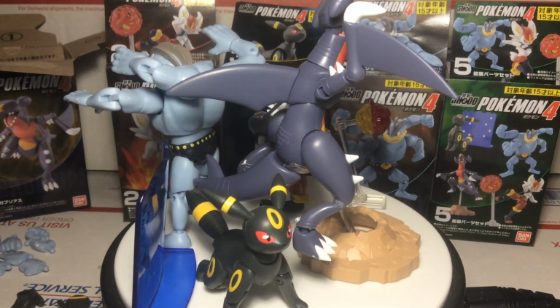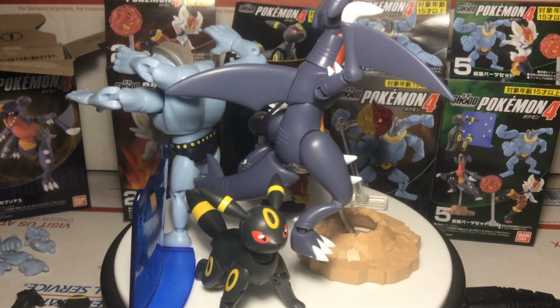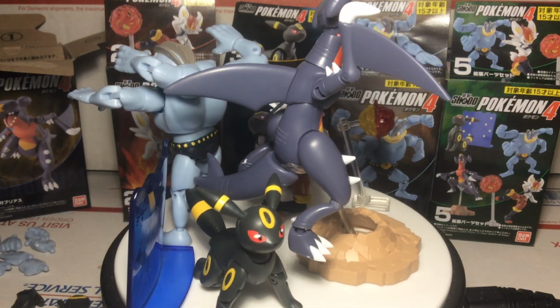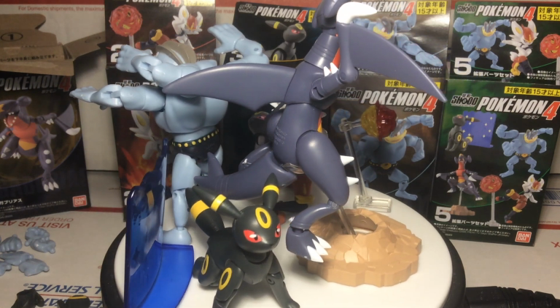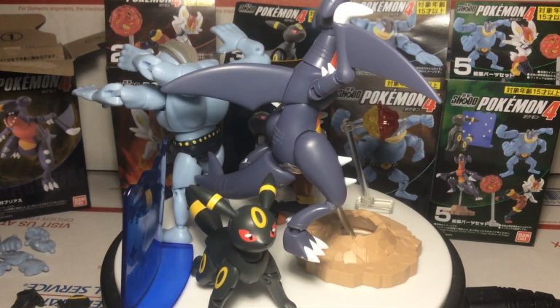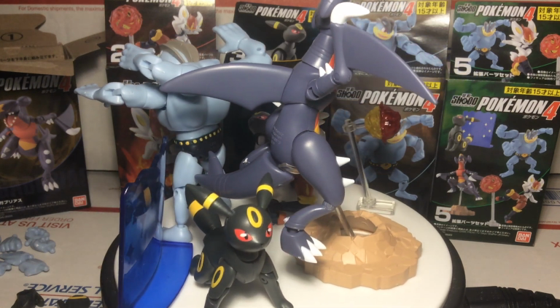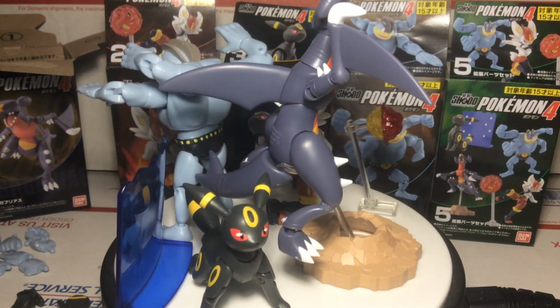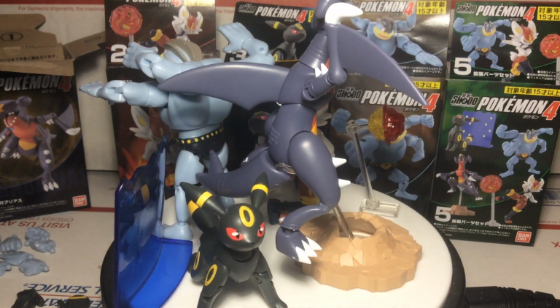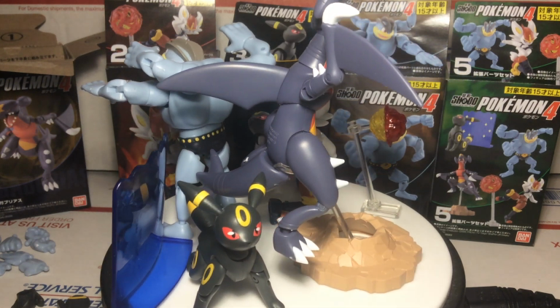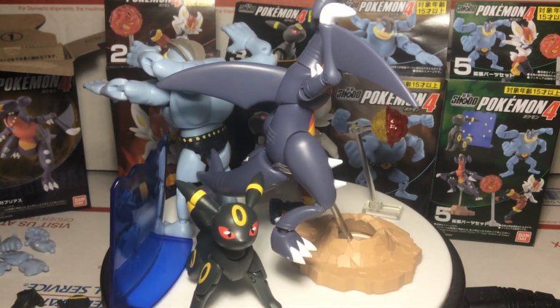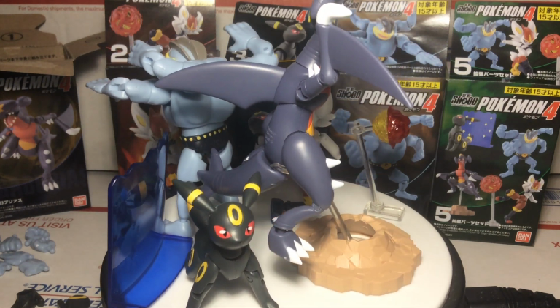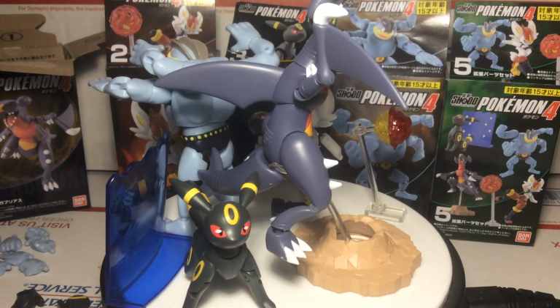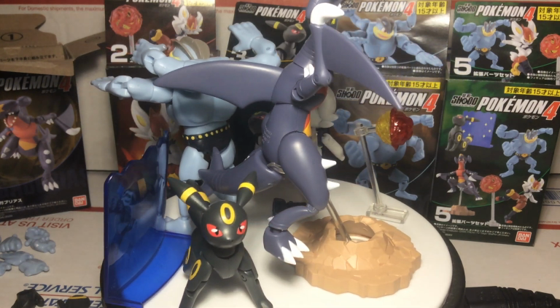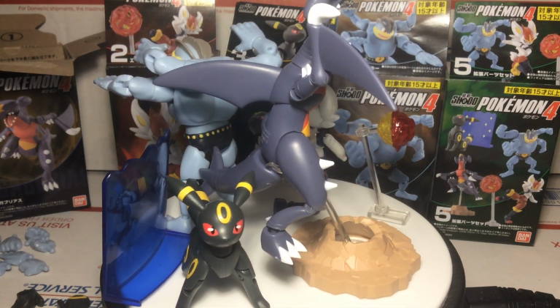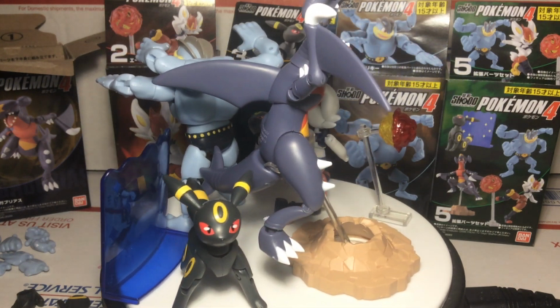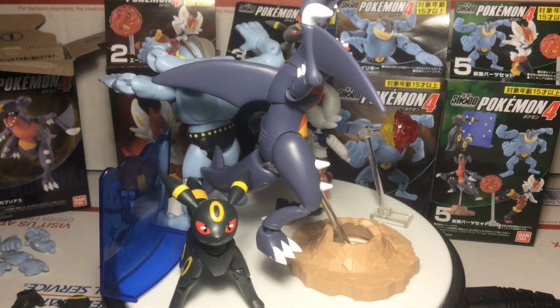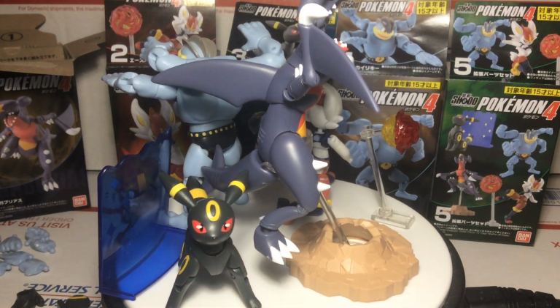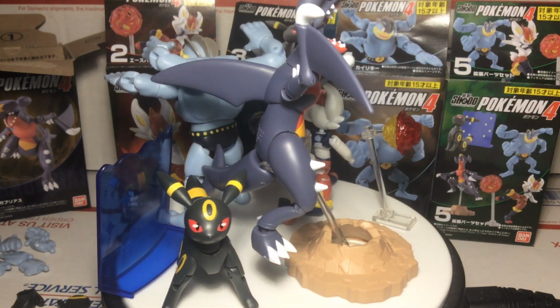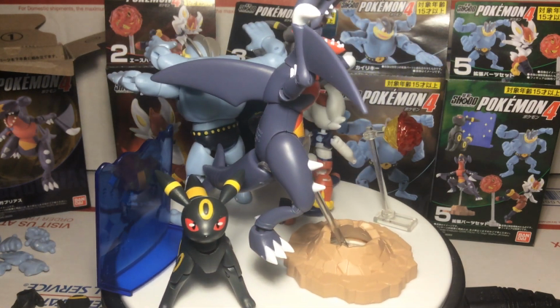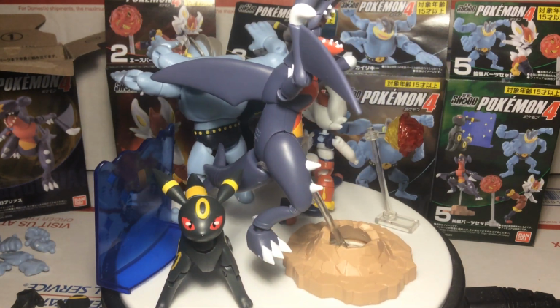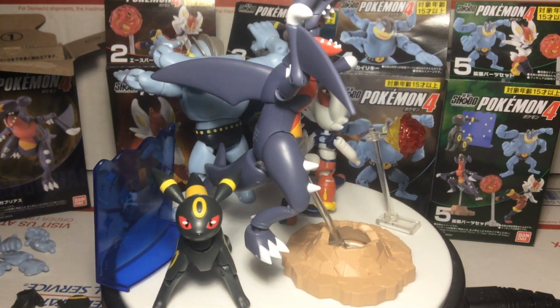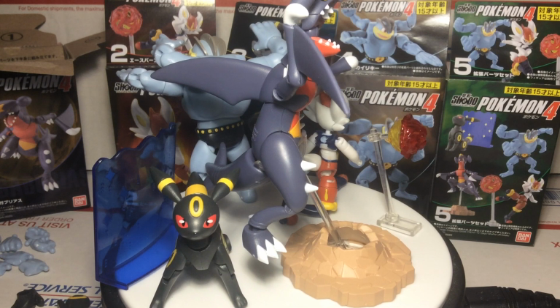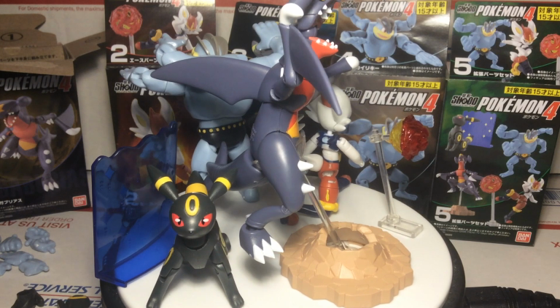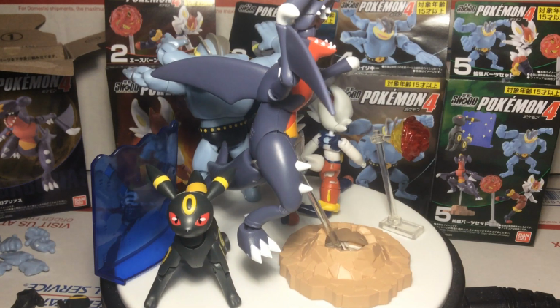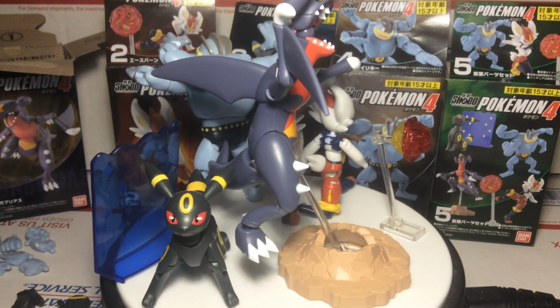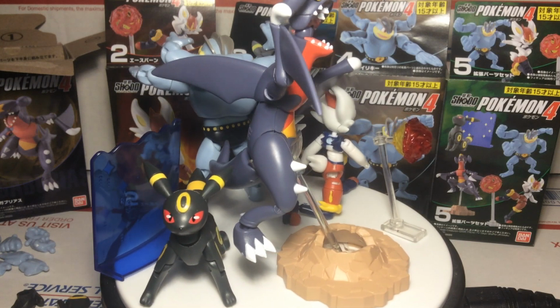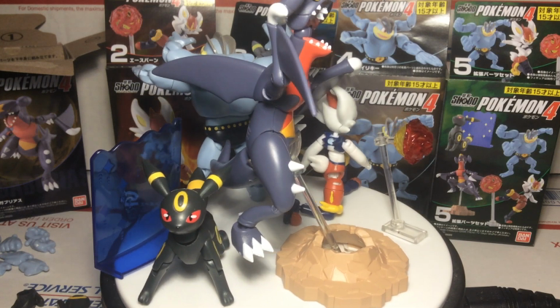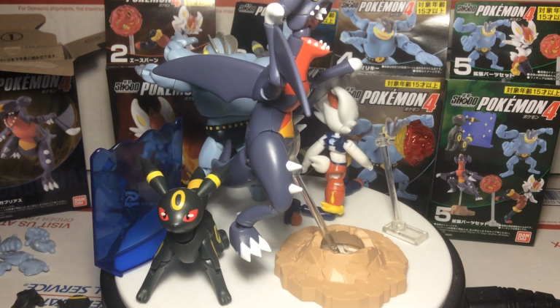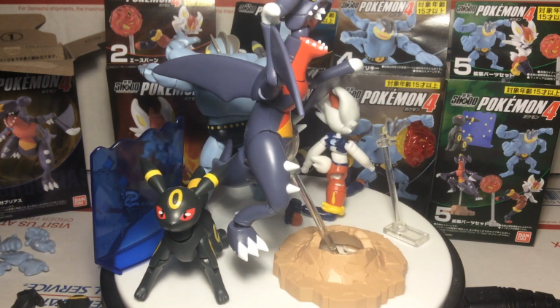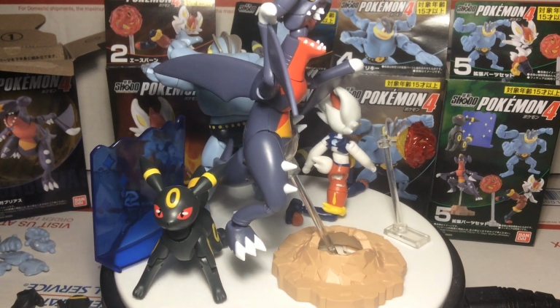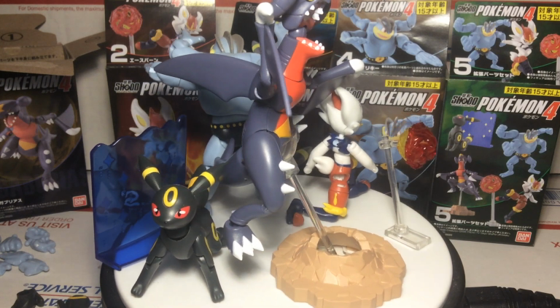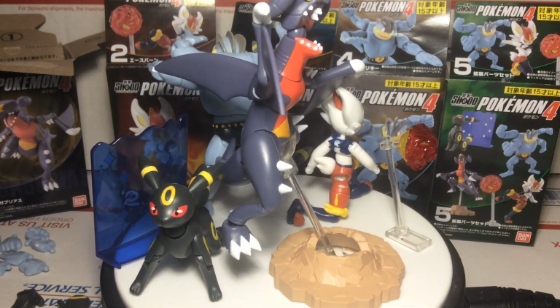Hey YouTube, thanks for watching. Today we're going to be doing a quick review of the Pokemon Shodo Volume 4 figures.